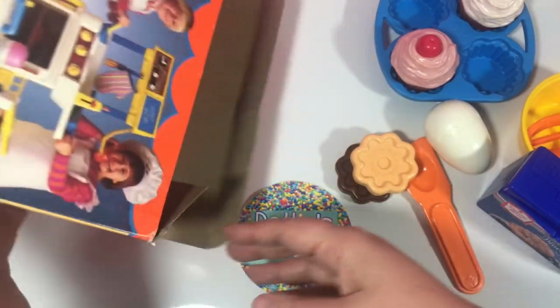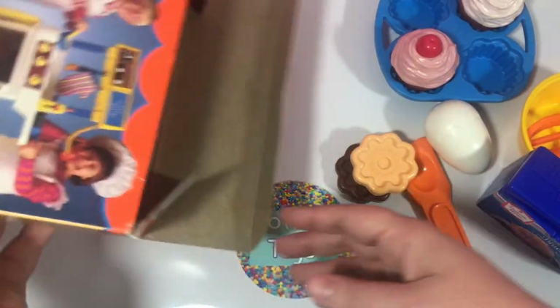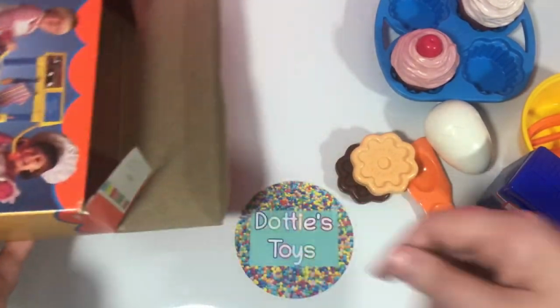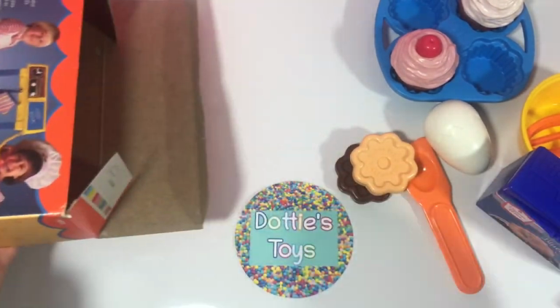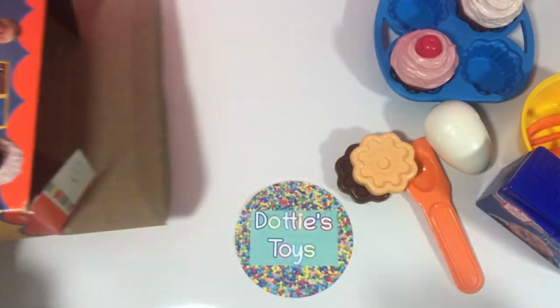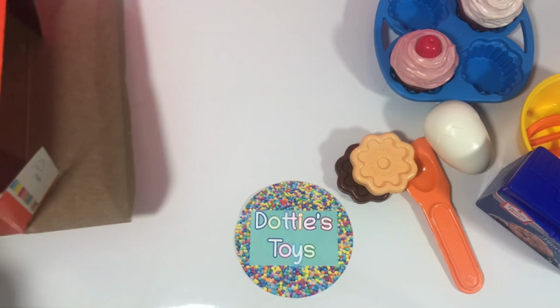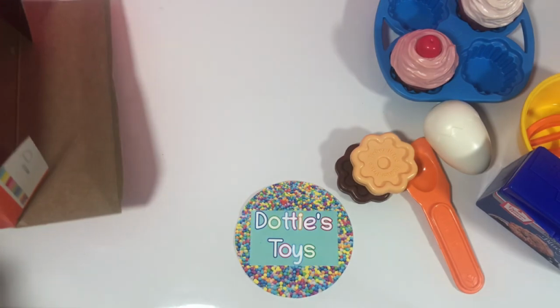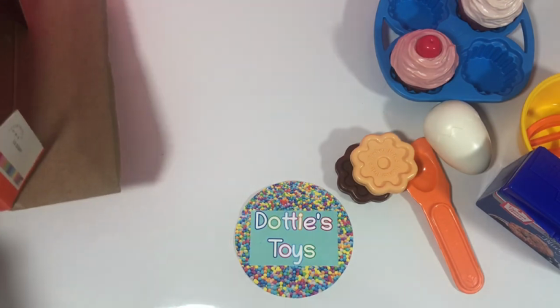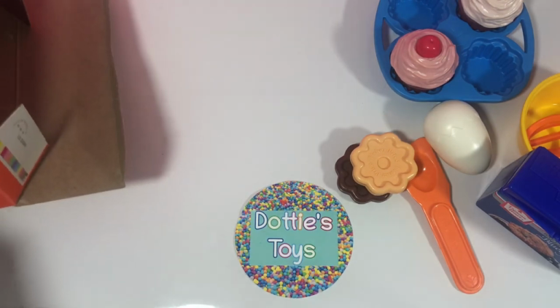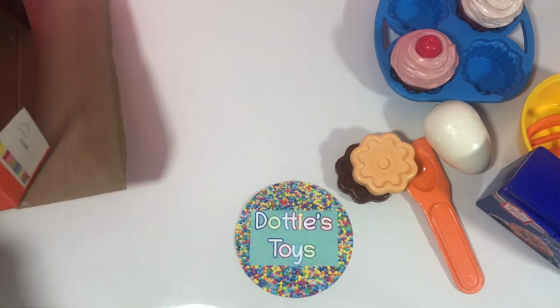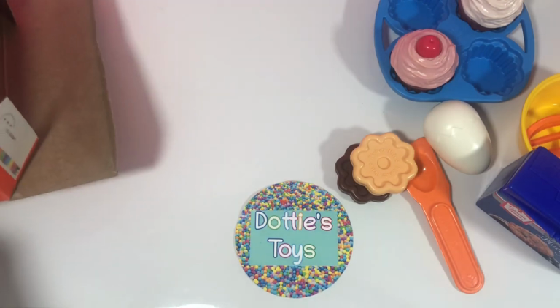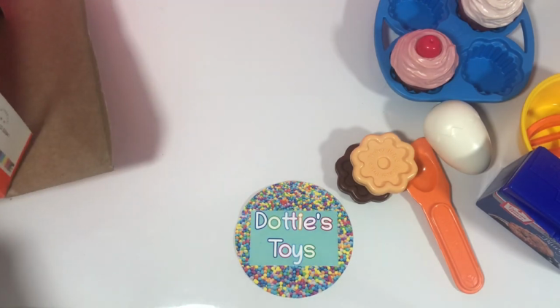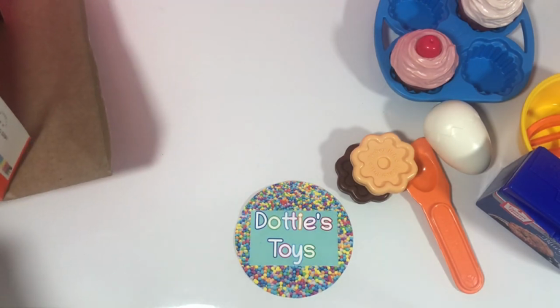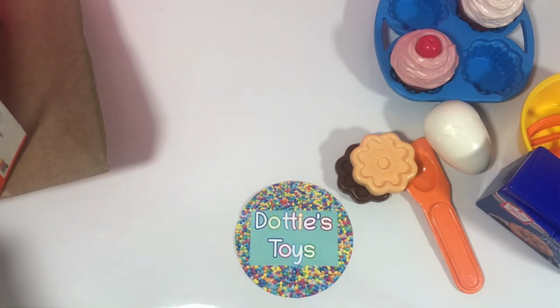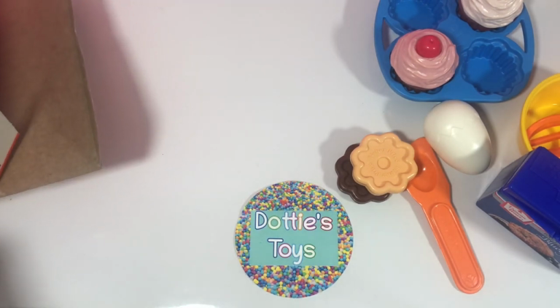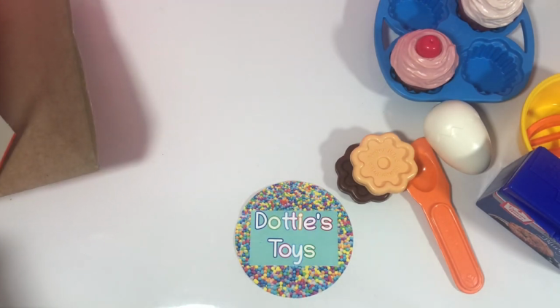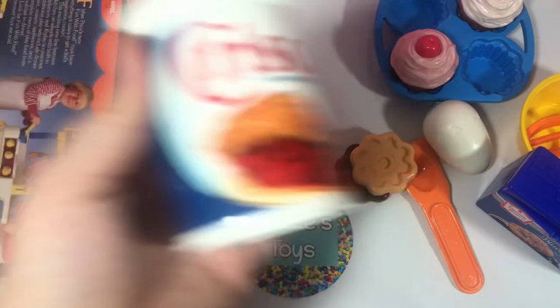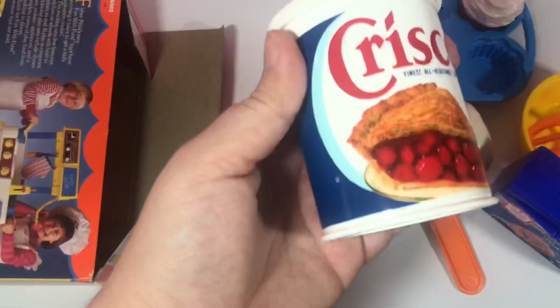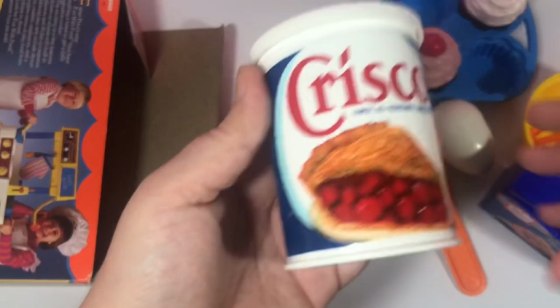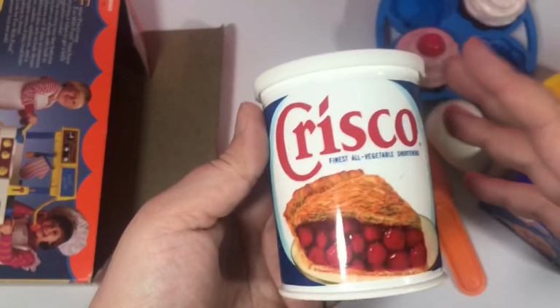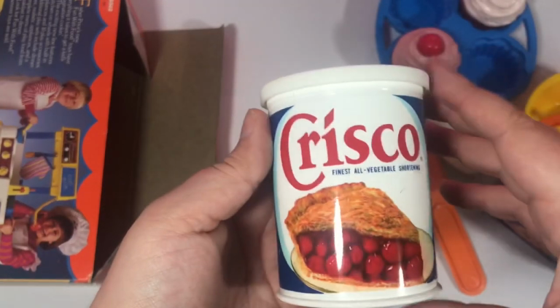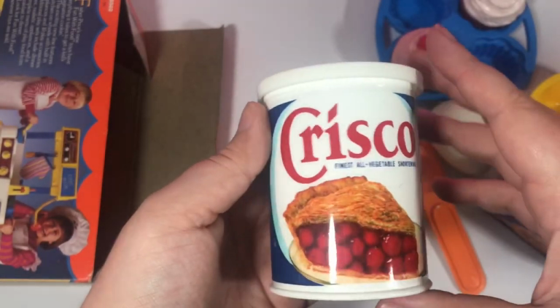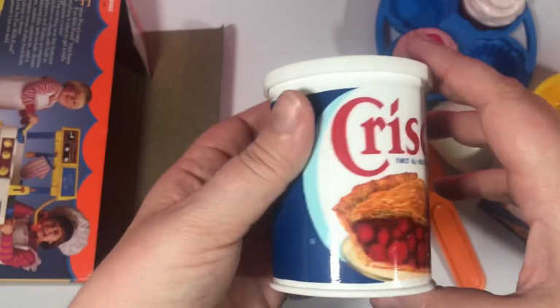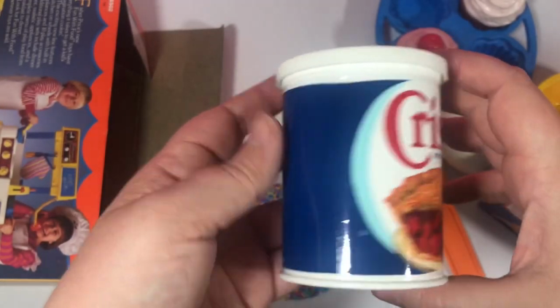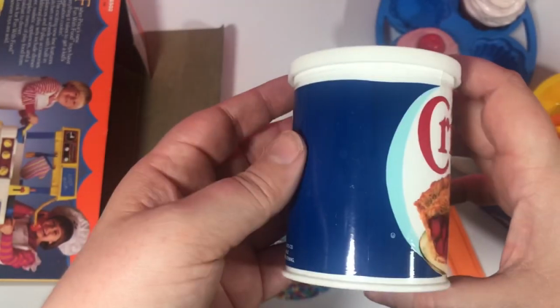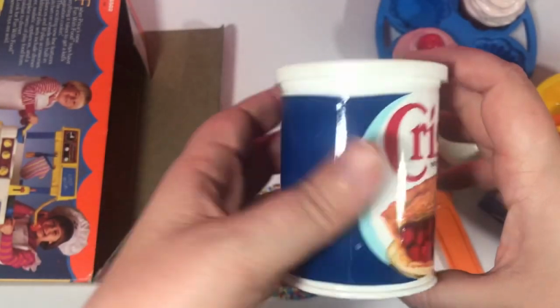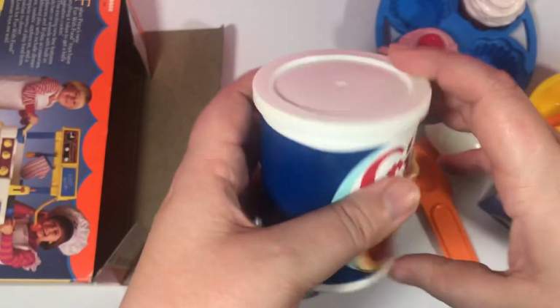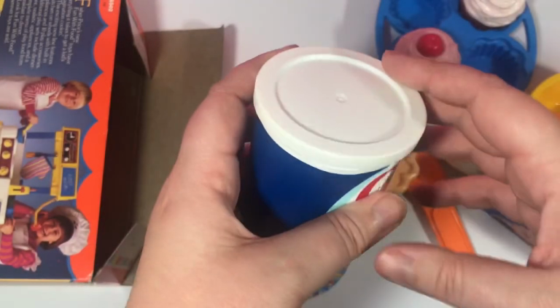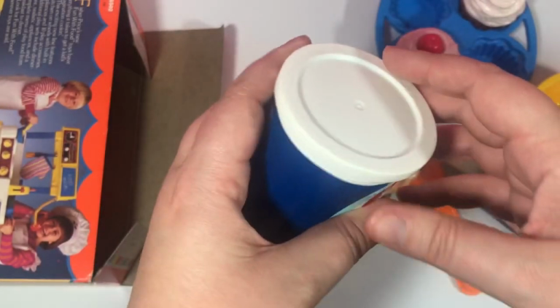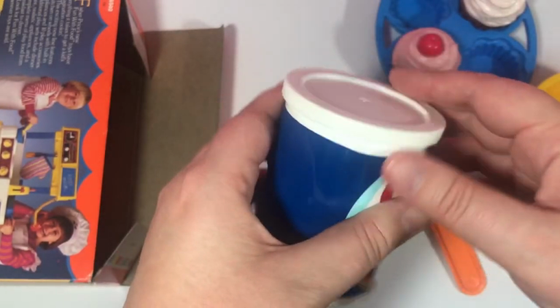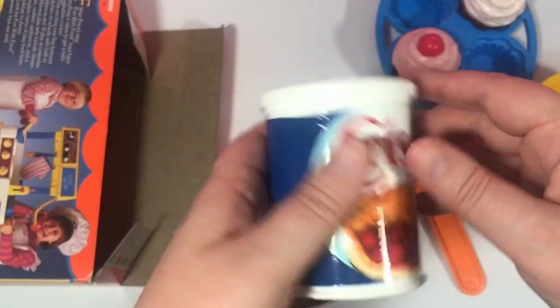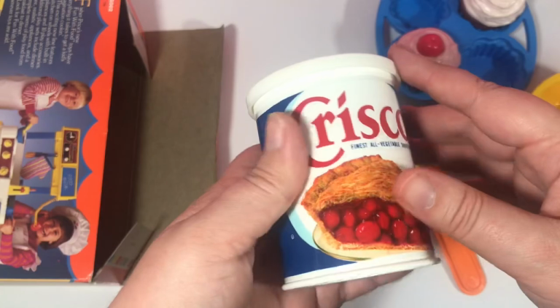And that's it. So let's do a close-up of everything. Wait, I lied — there was one more thing. We have some Crisco.